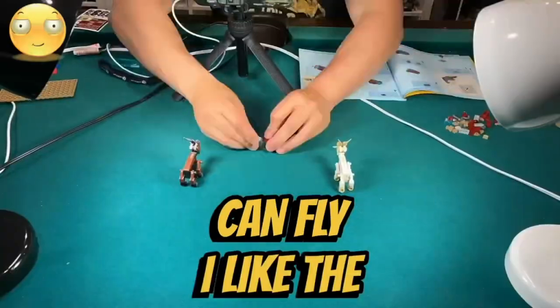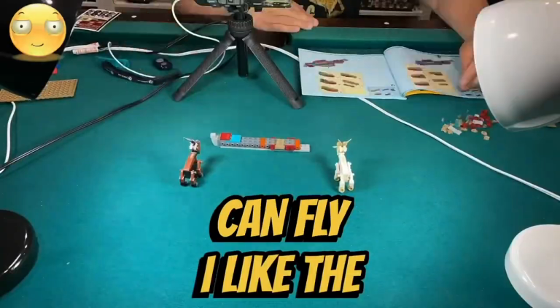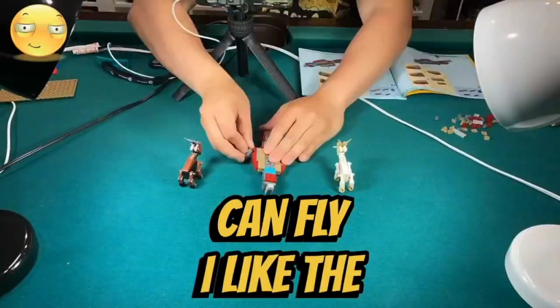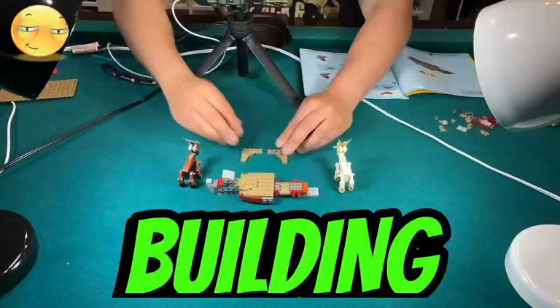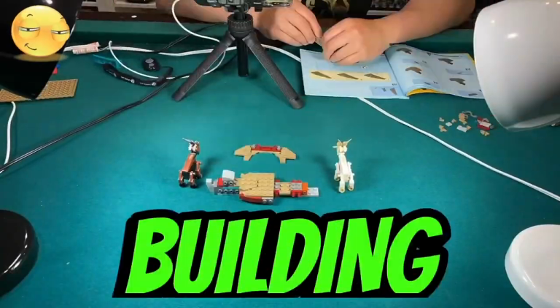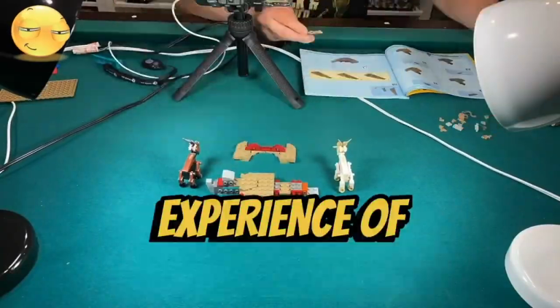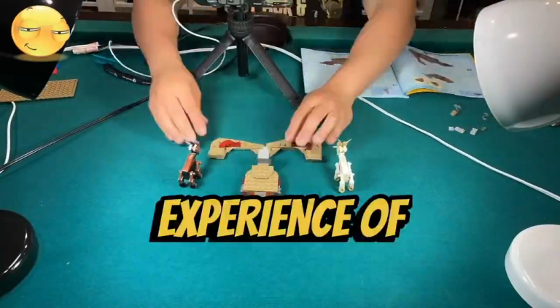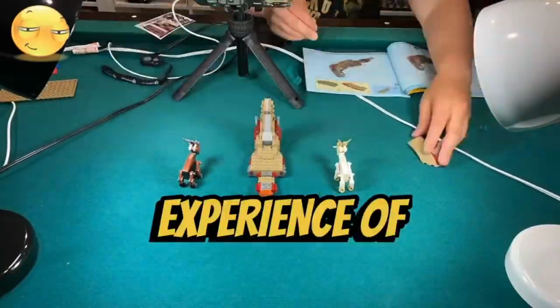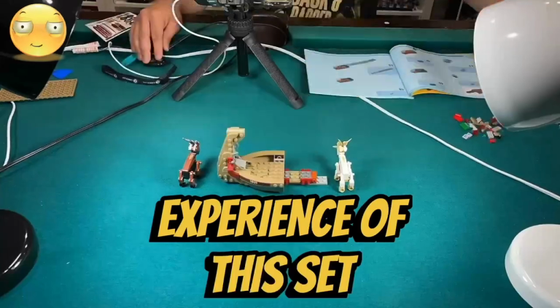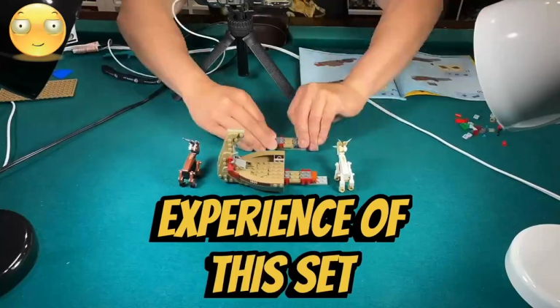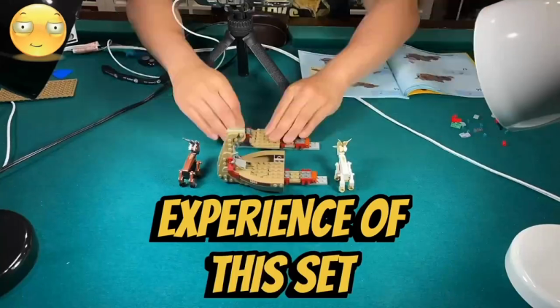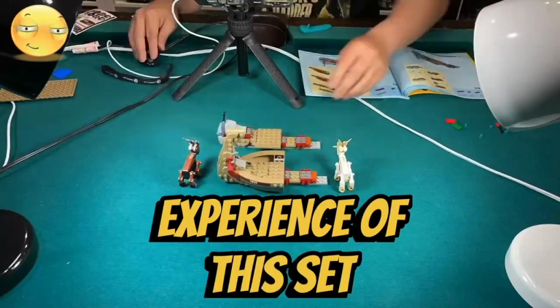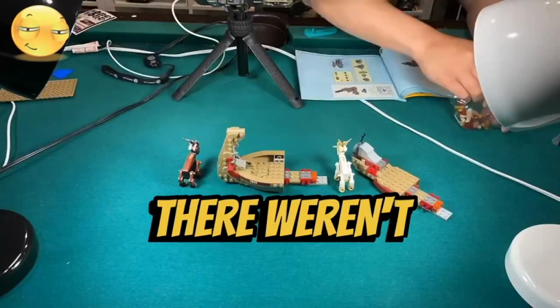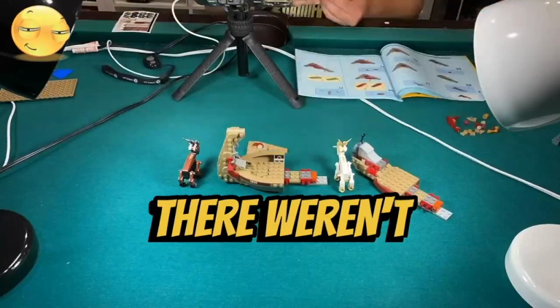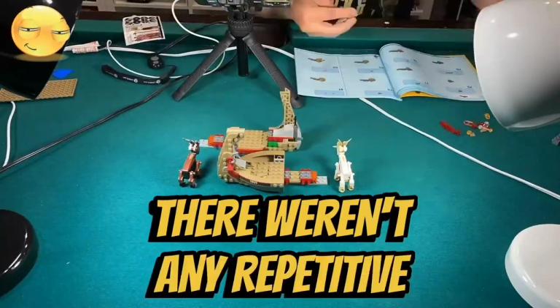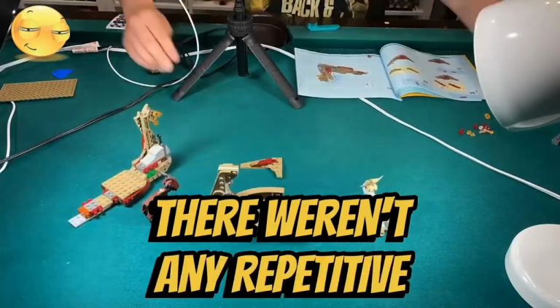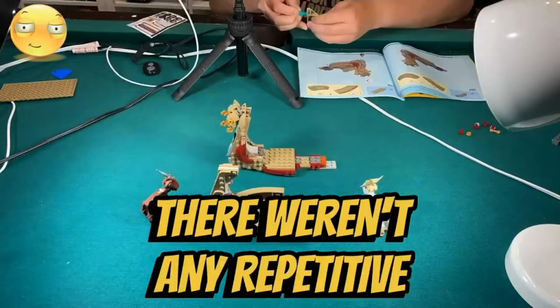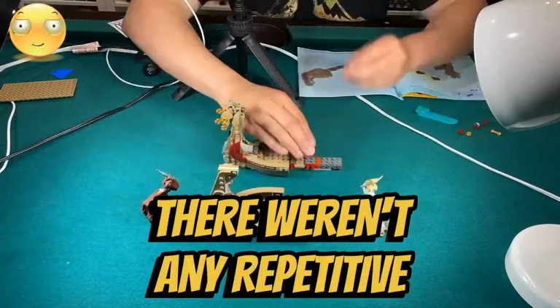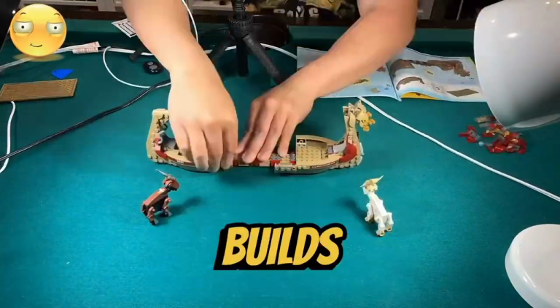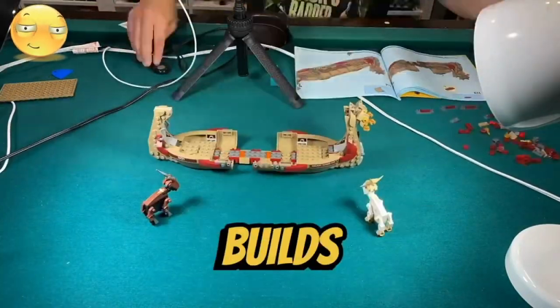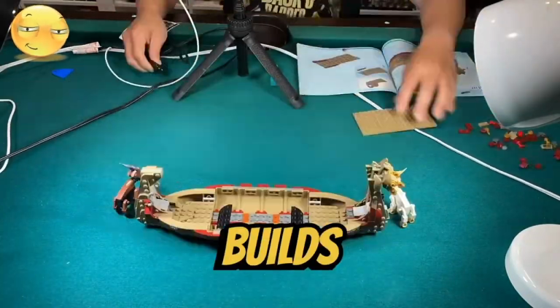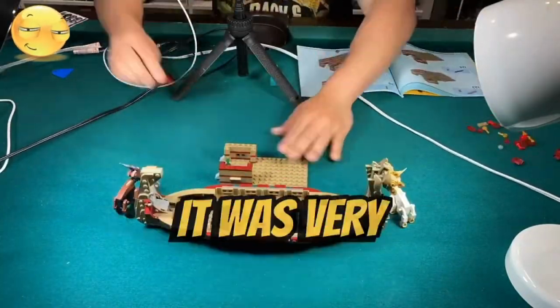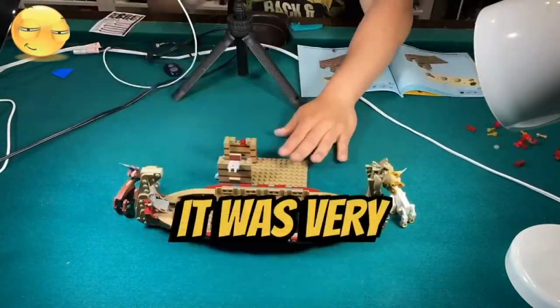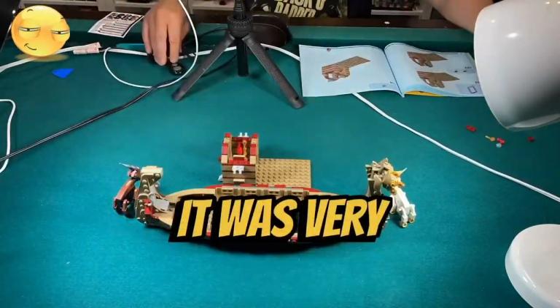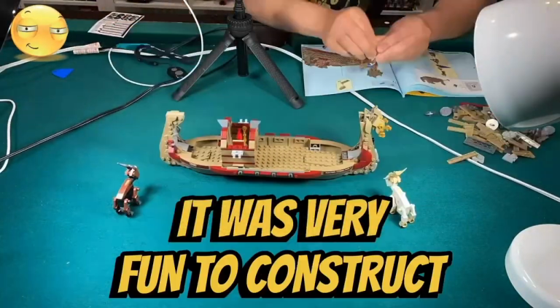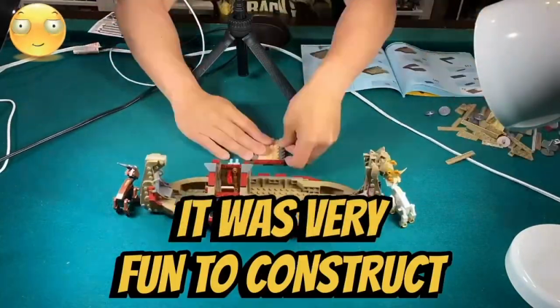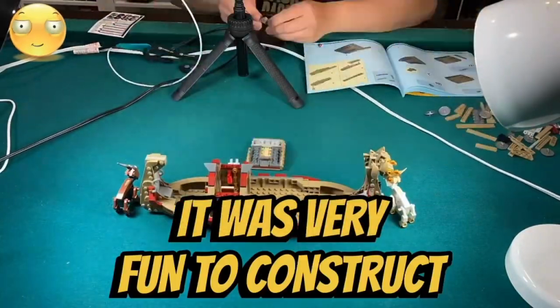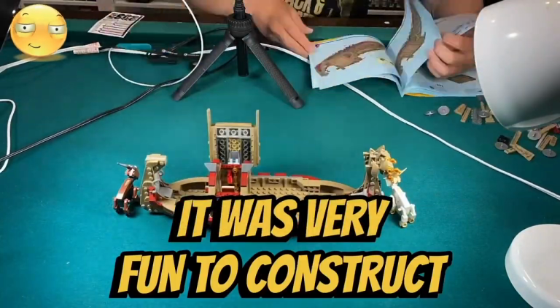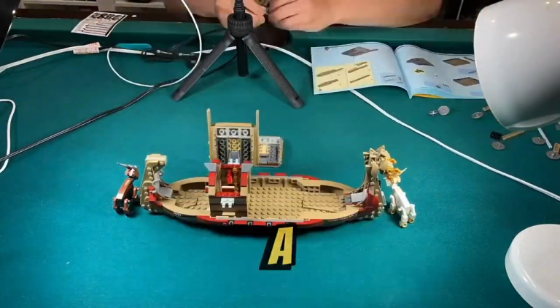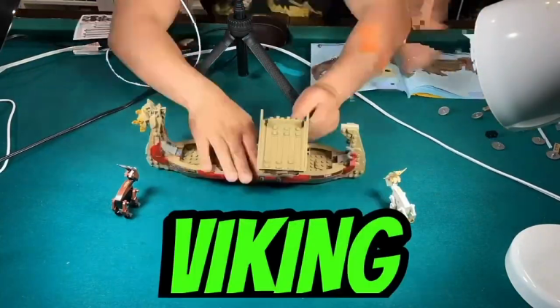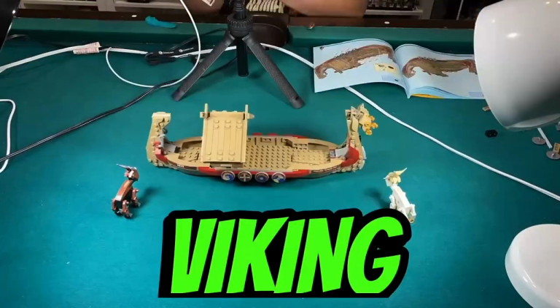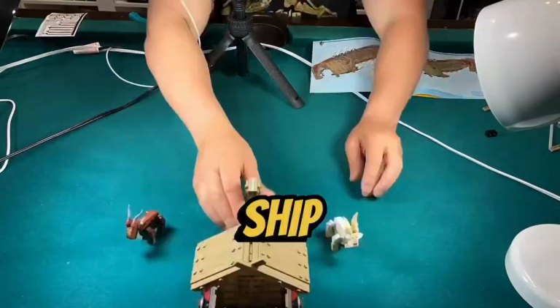I like the building experience of this set. There weren't any repetitive builds and it was very fun to construct a Viking ship.